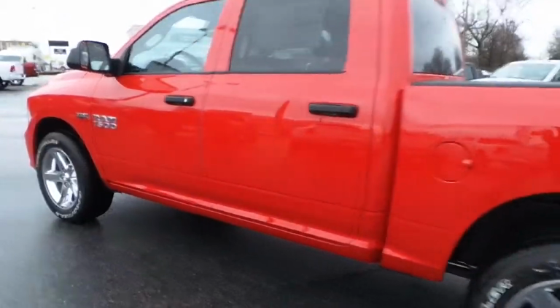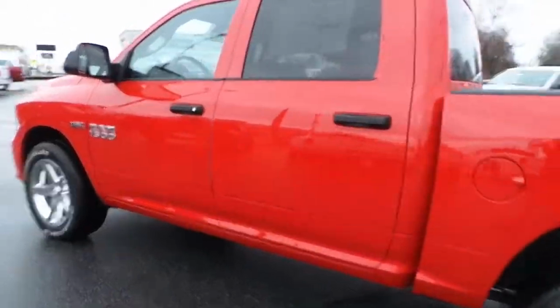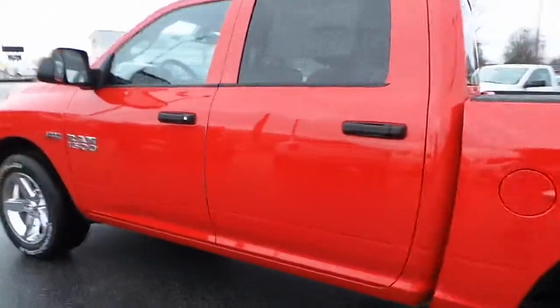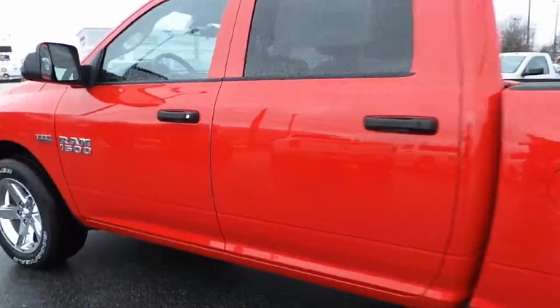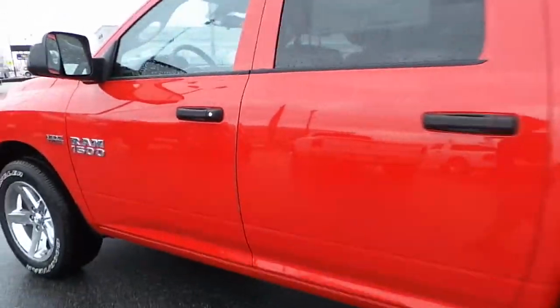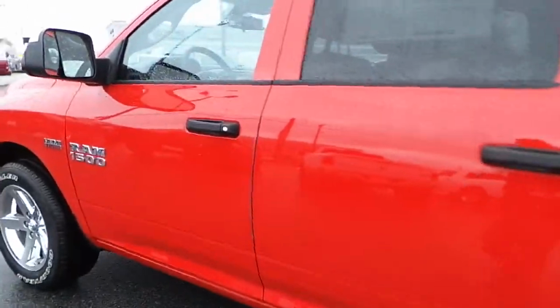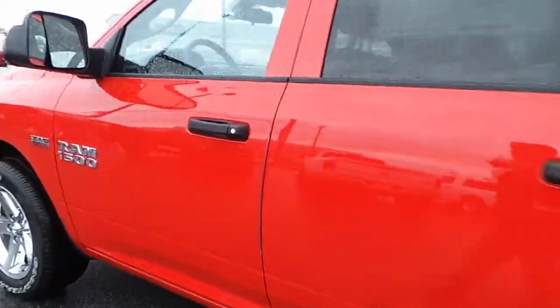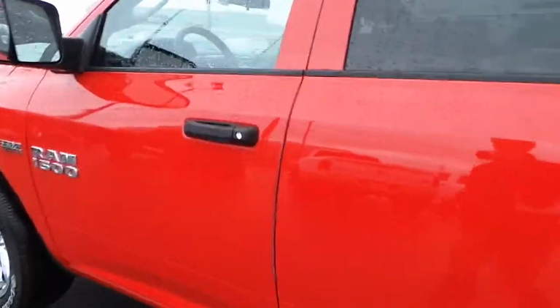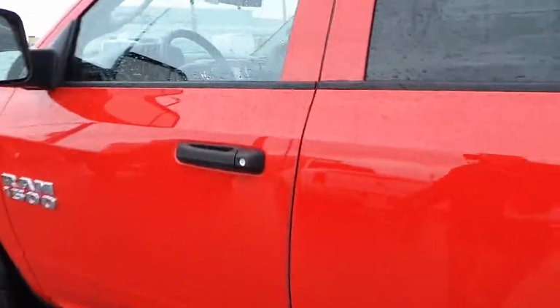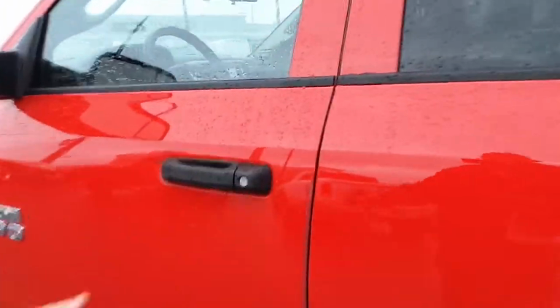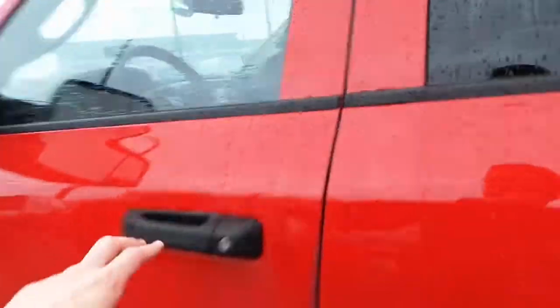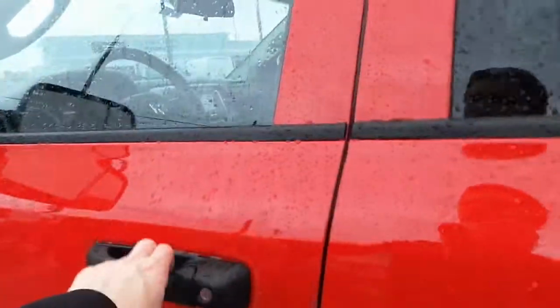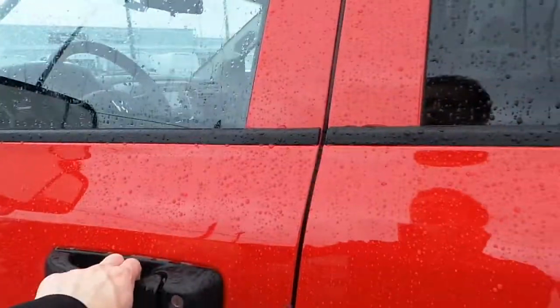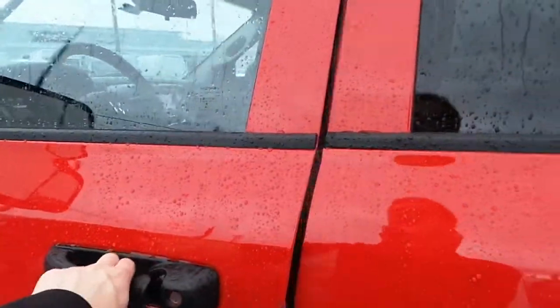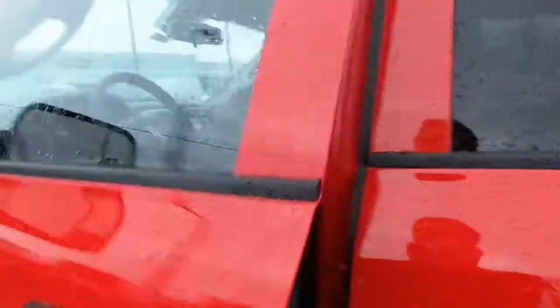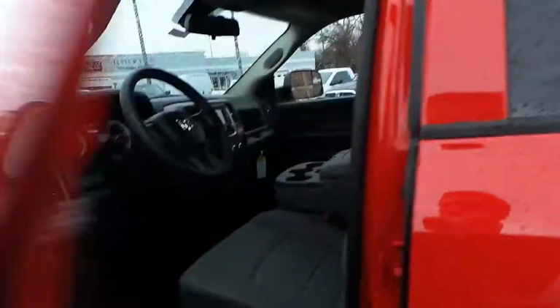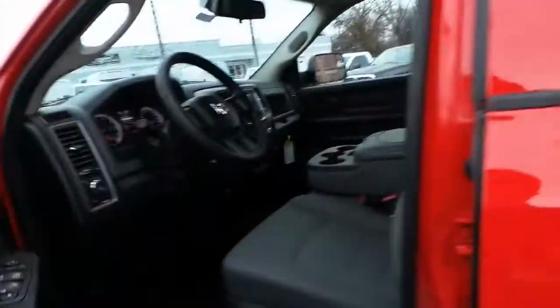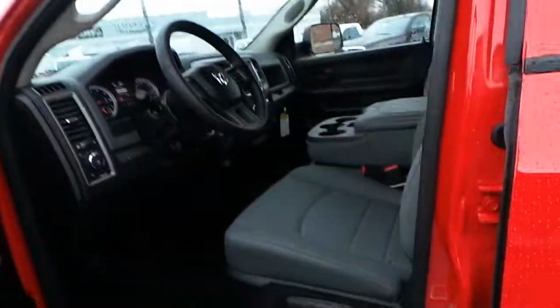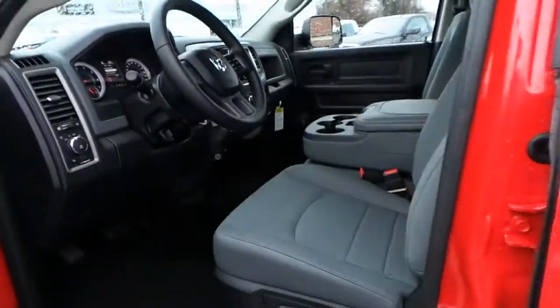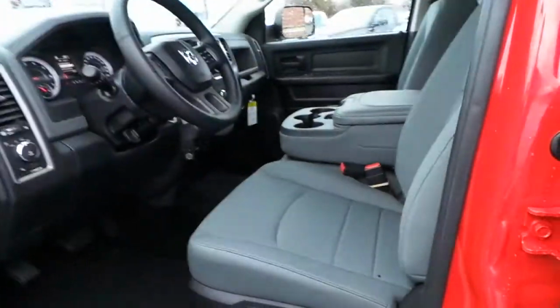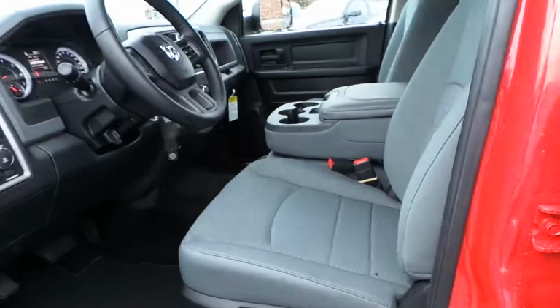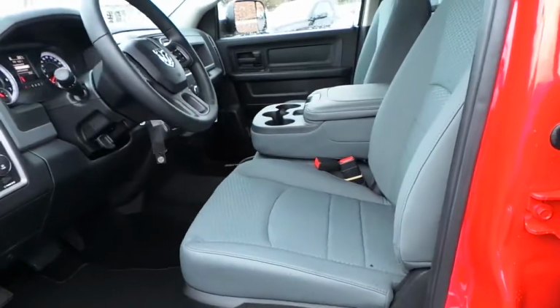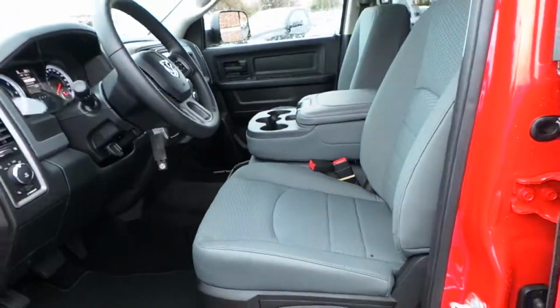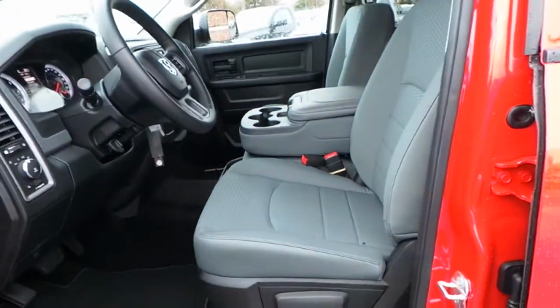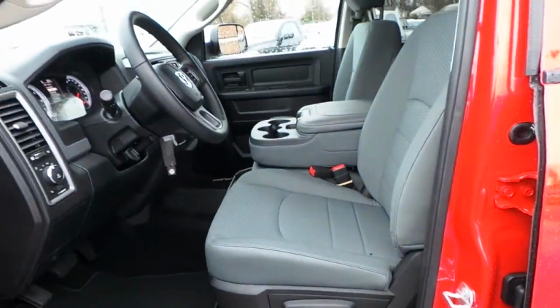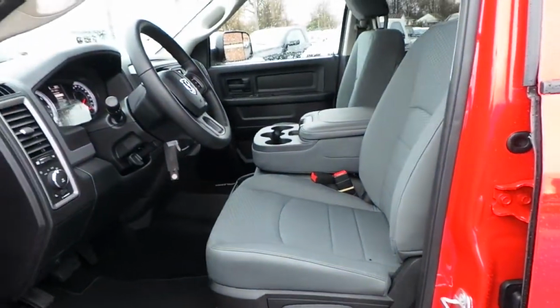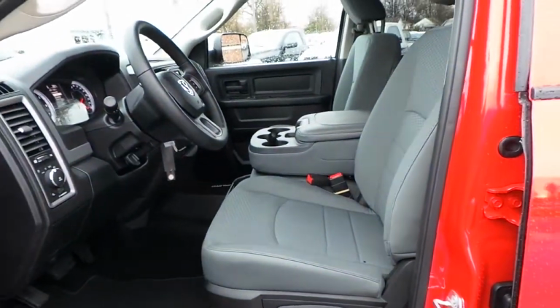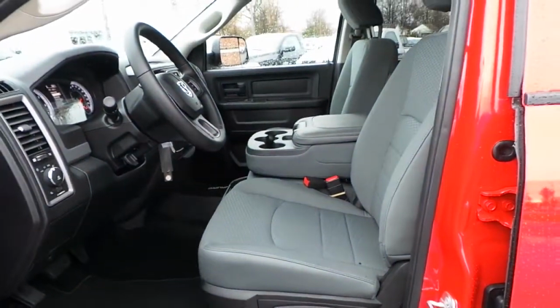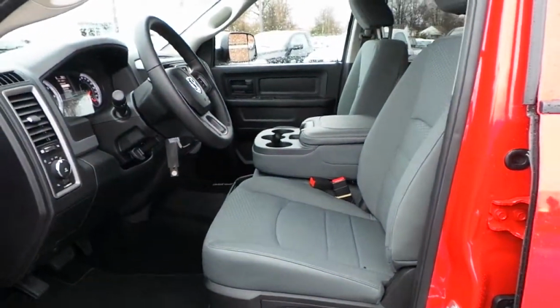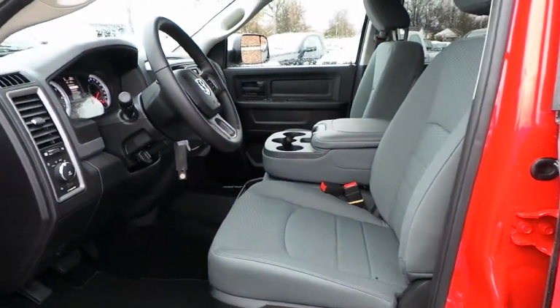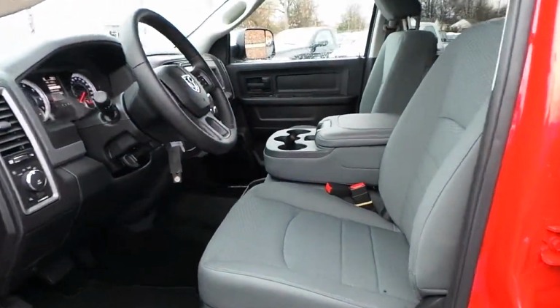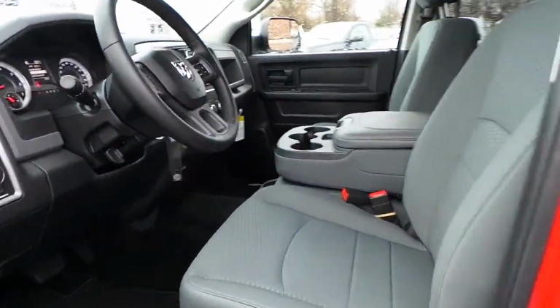This 1500 features a grey cloth interior, power windows, locks and mirrors.